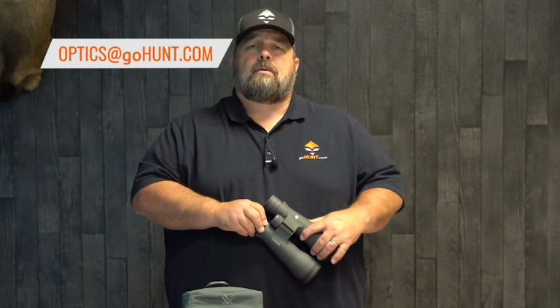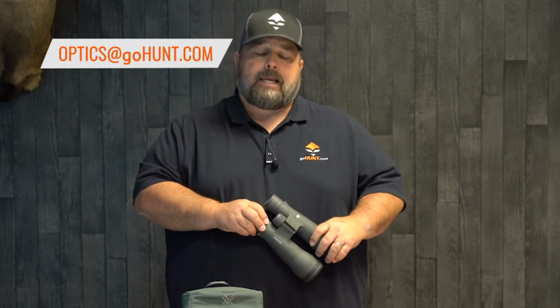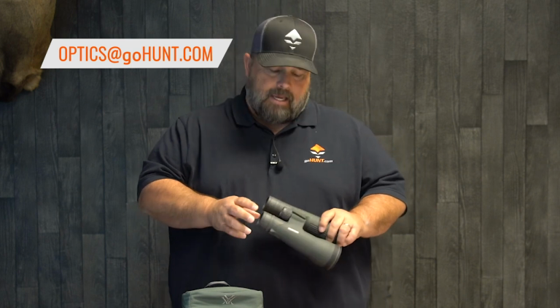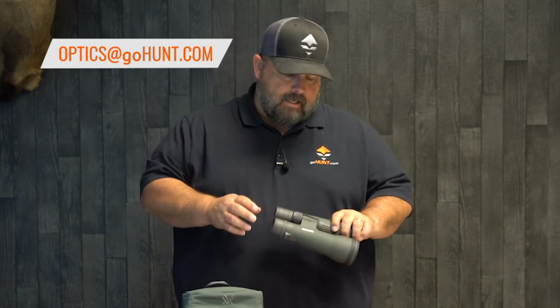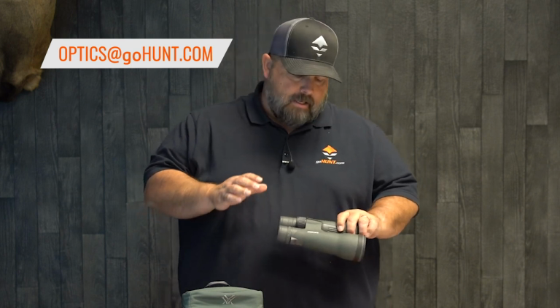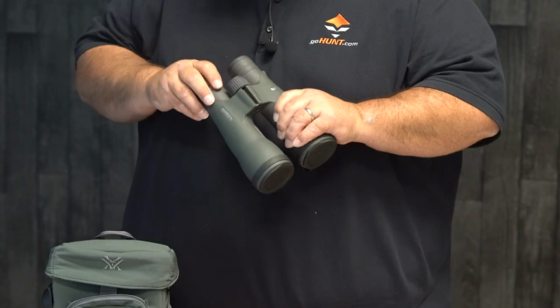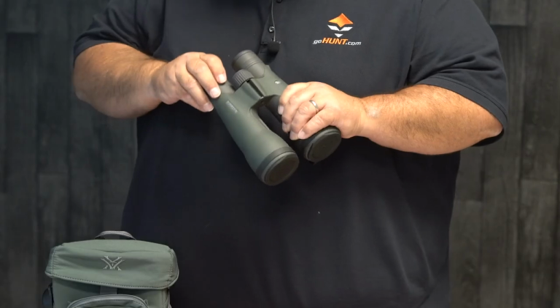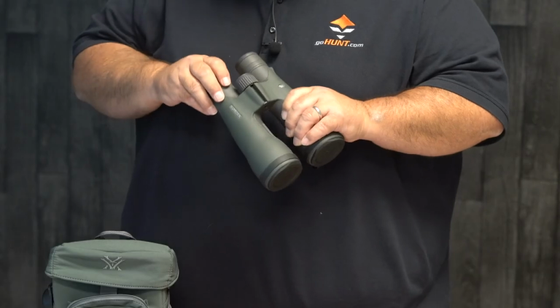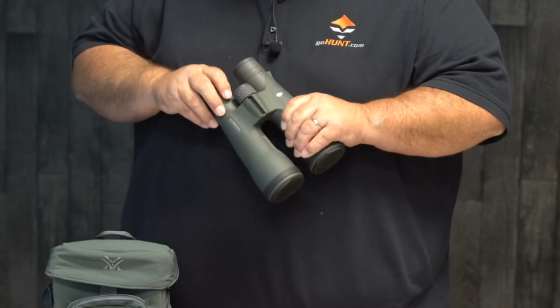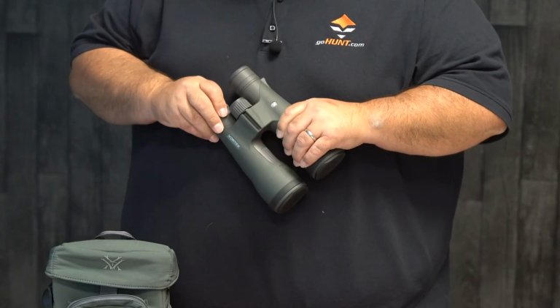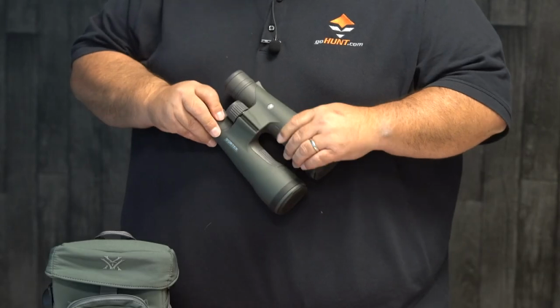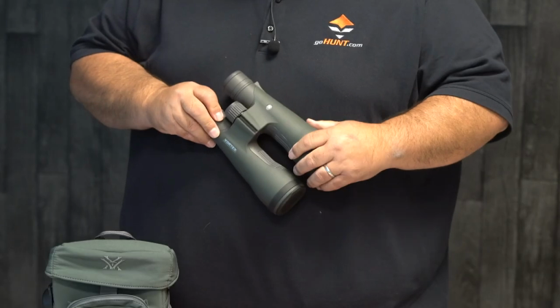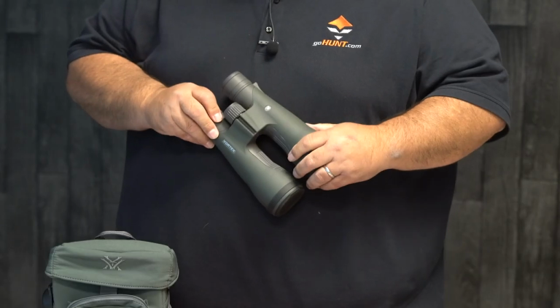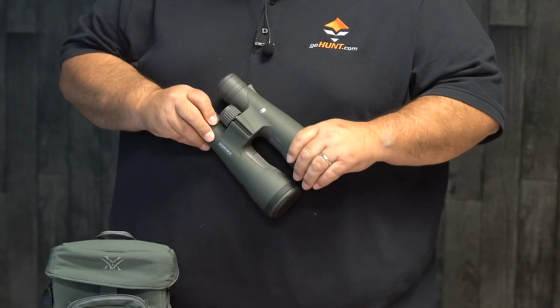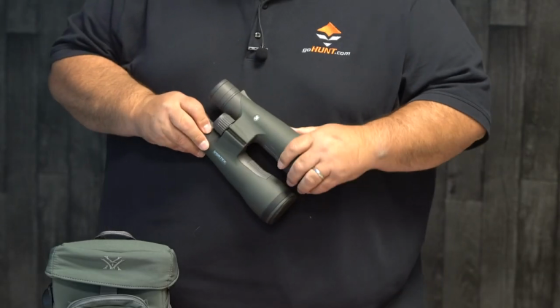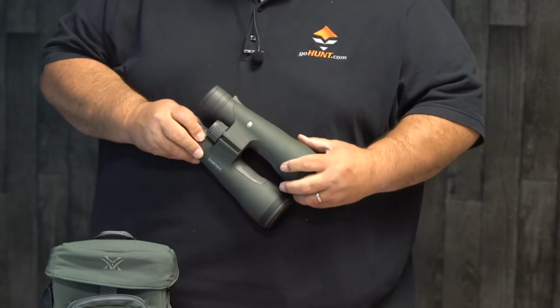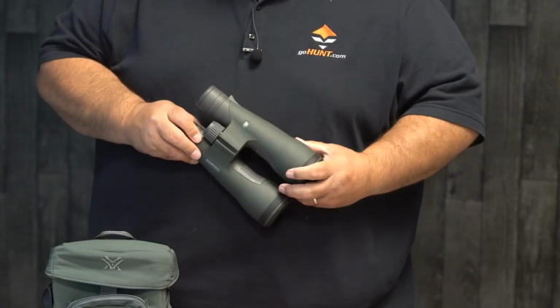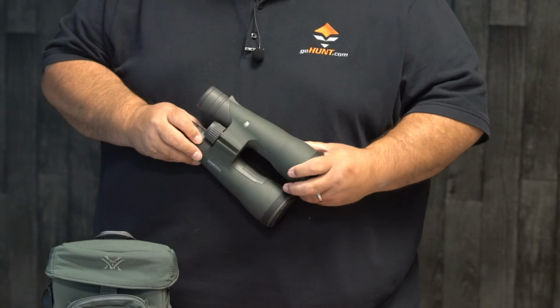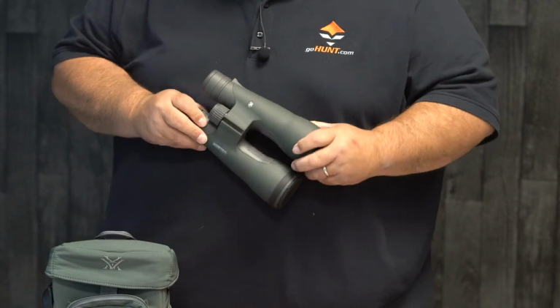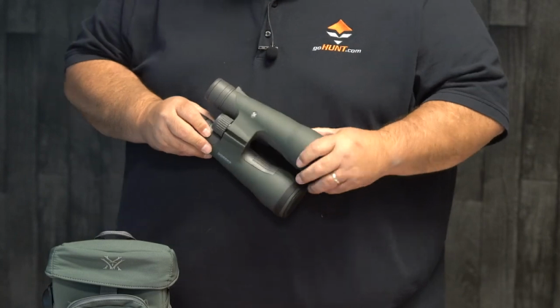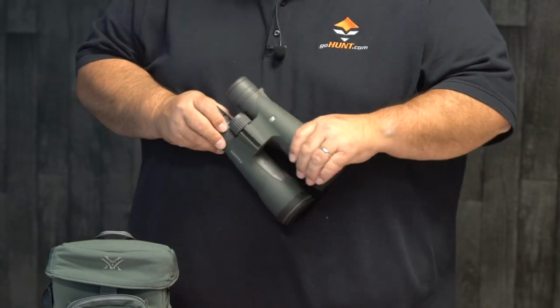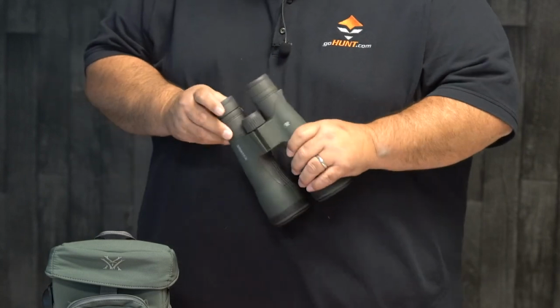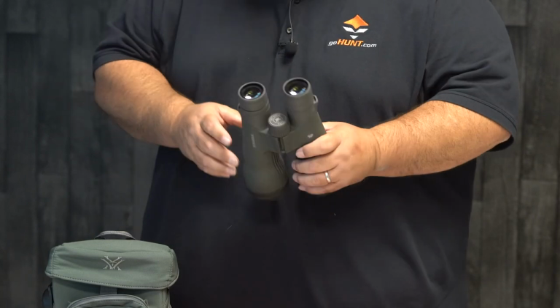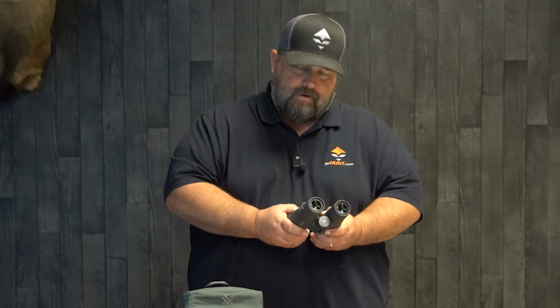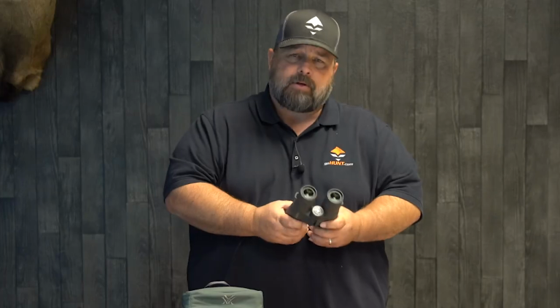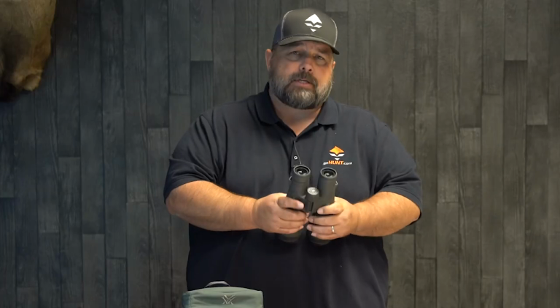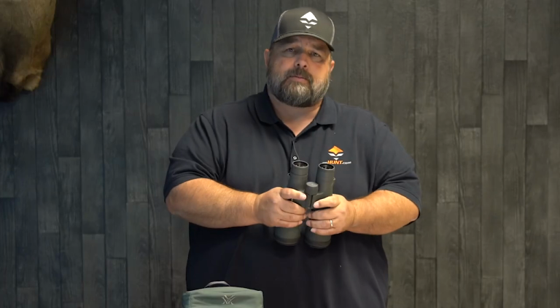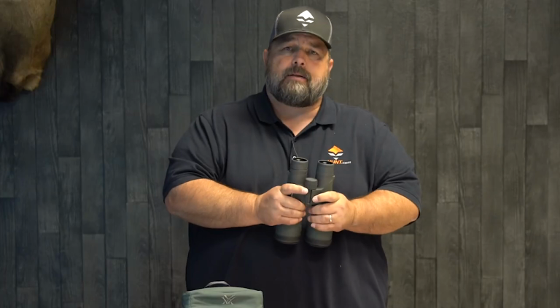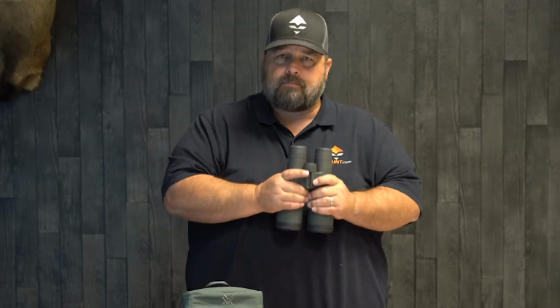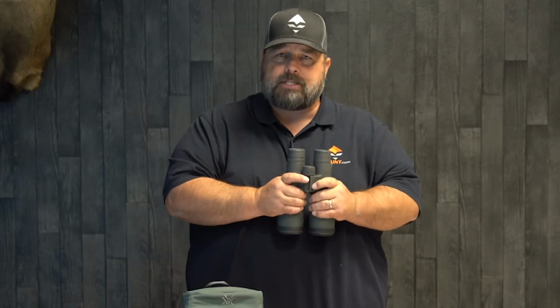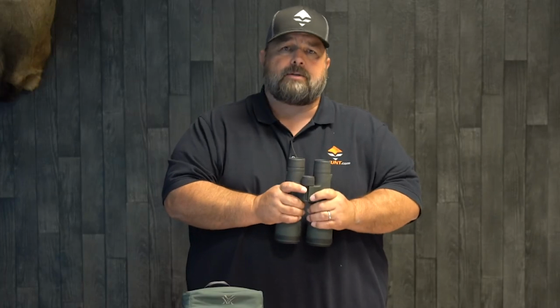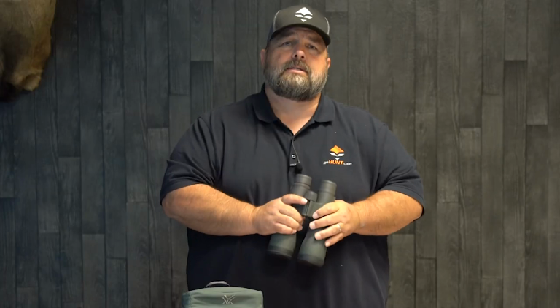So again, this is the new 1856. Give it a look, and if you have any questions about it, reach out to us.